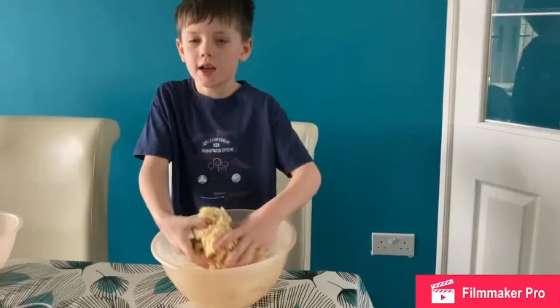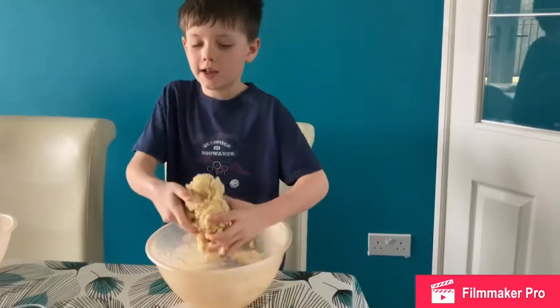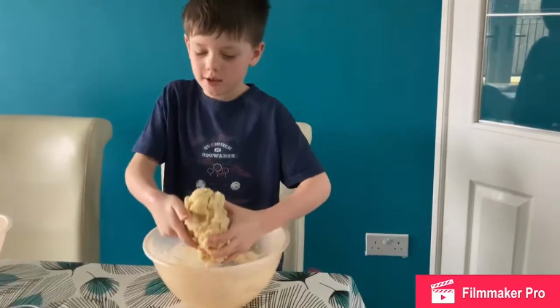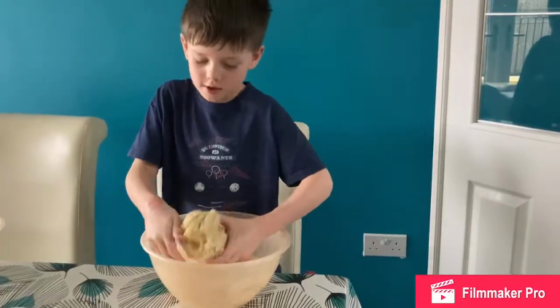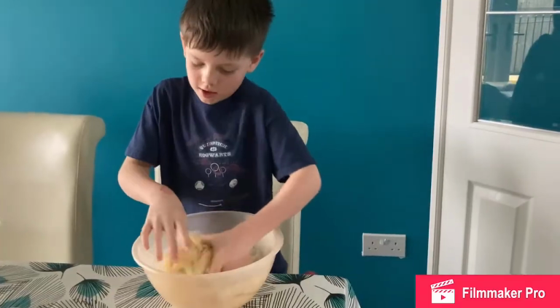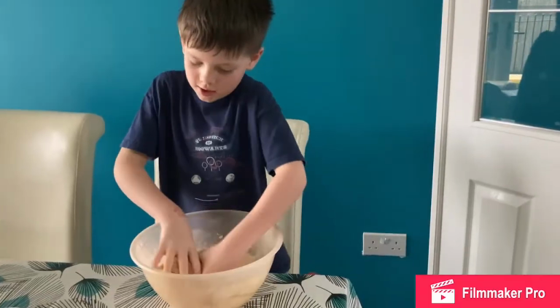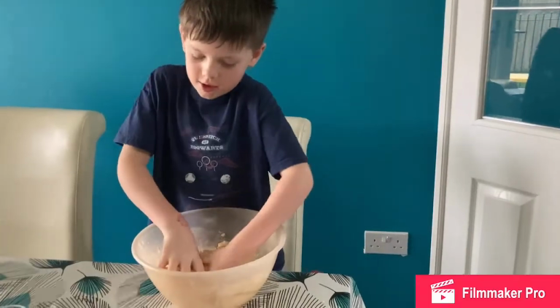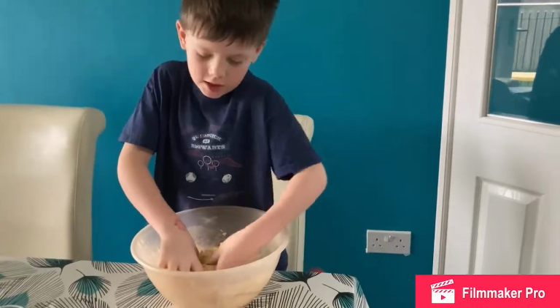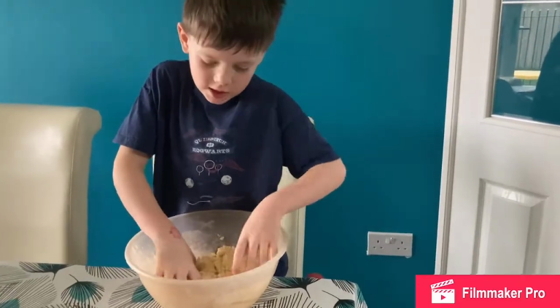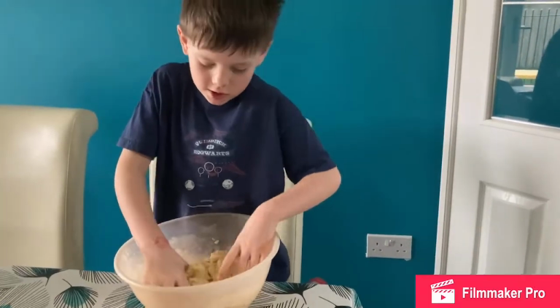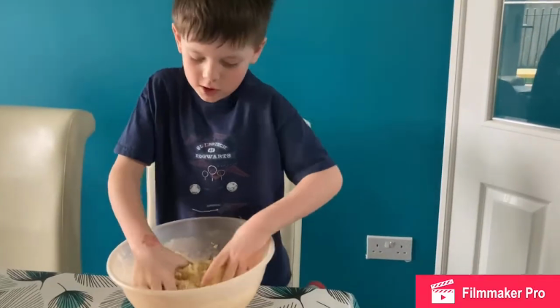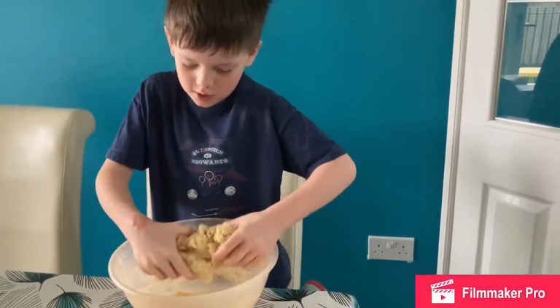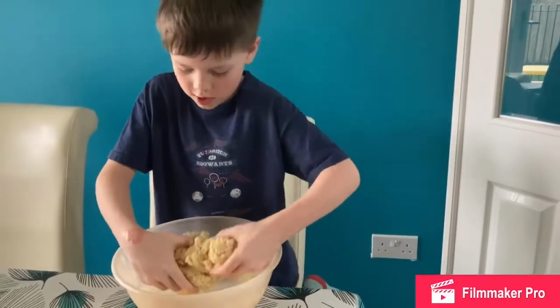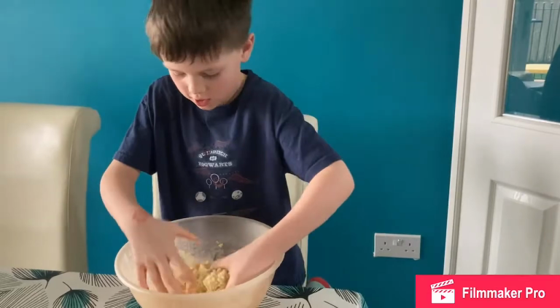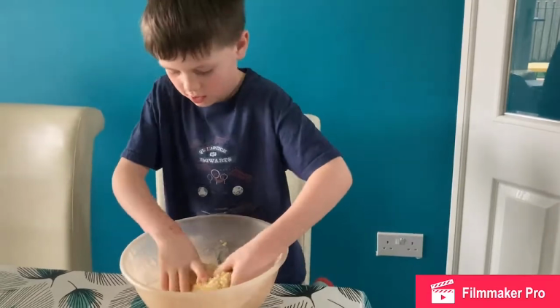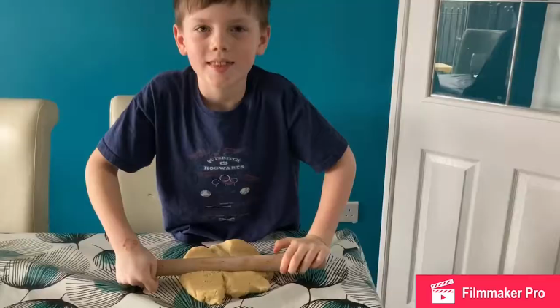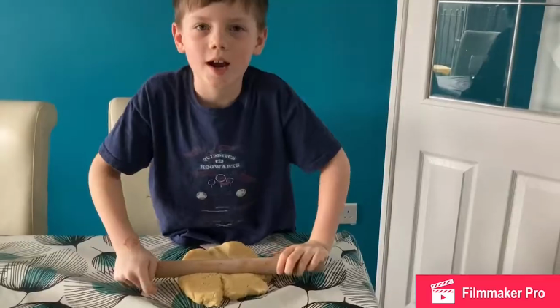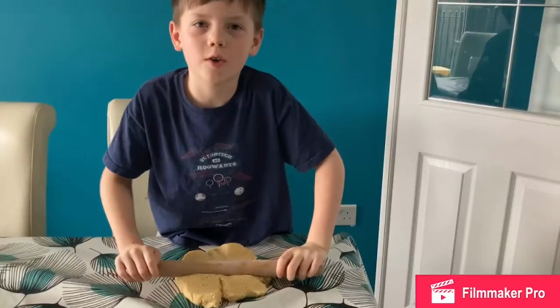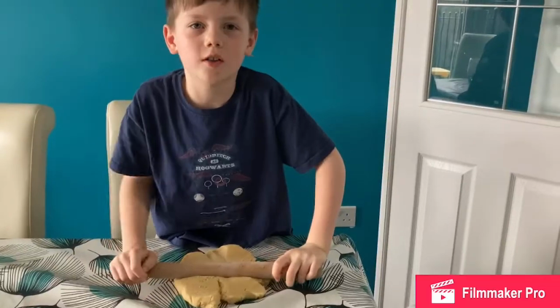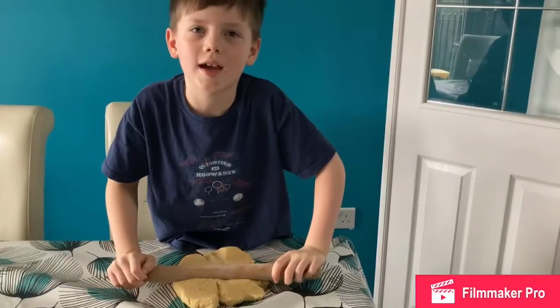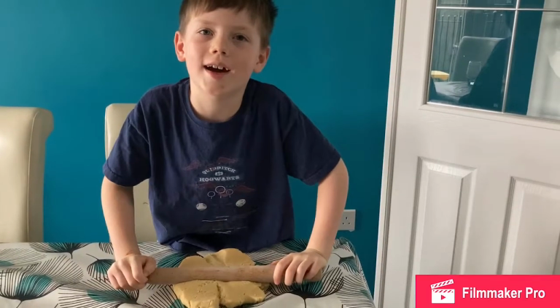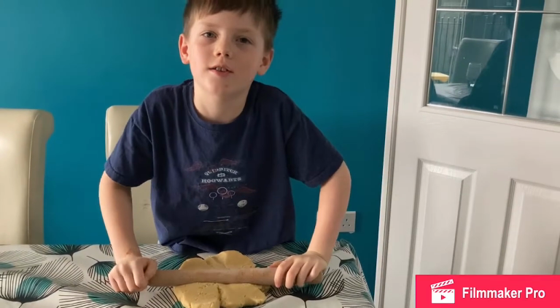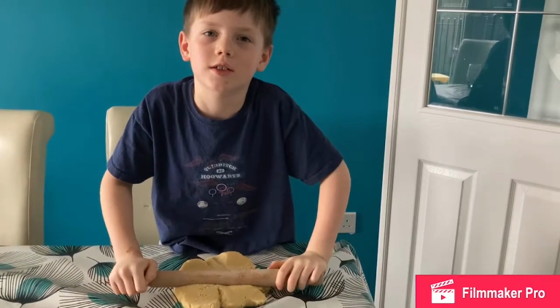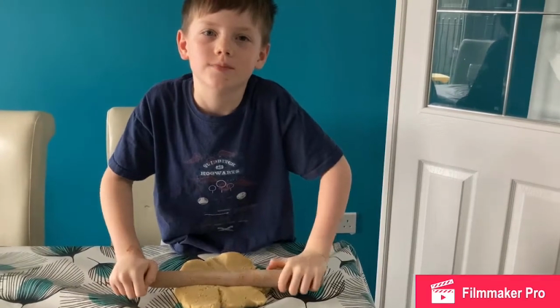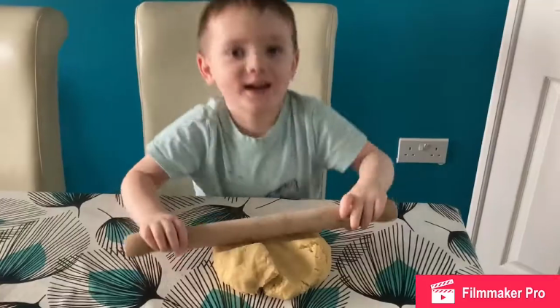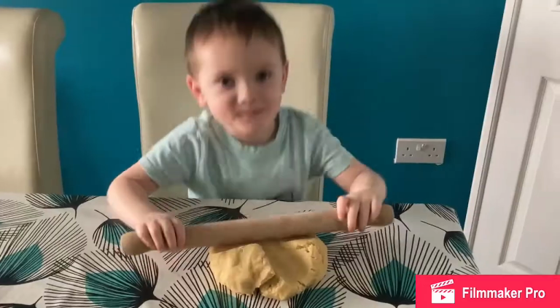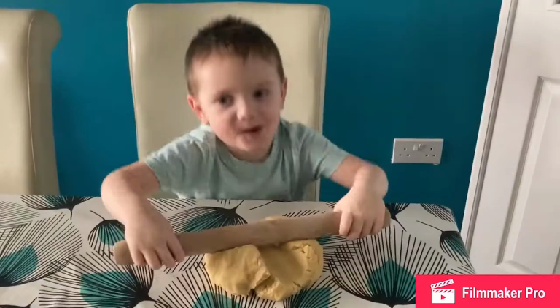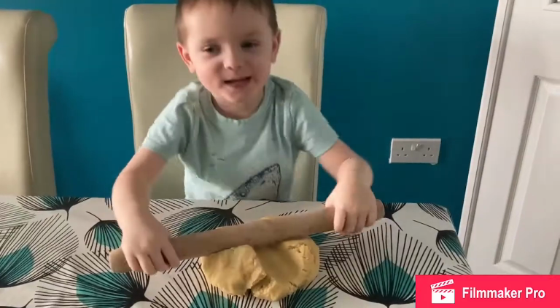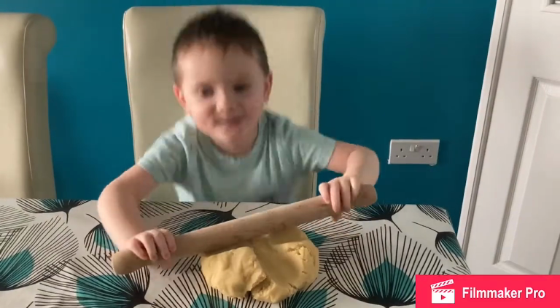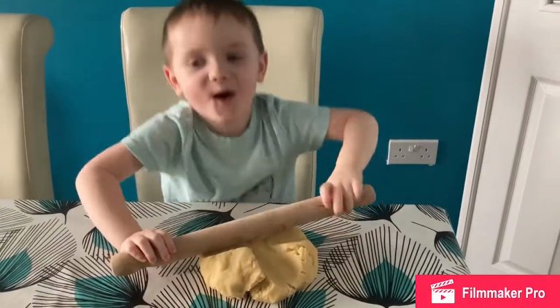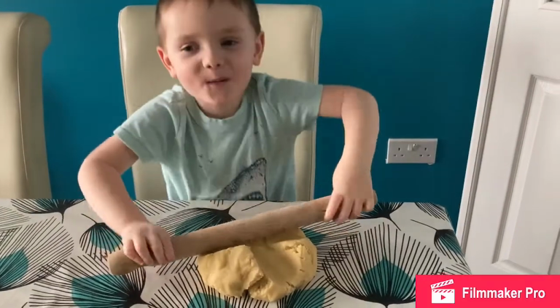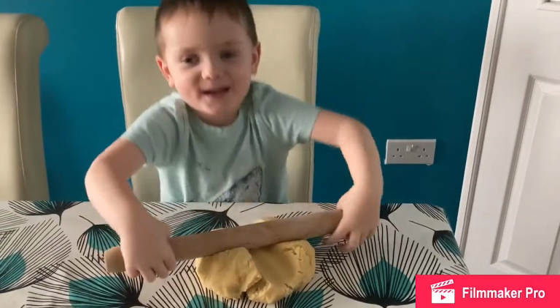Heat until it turns into a dough. Now roll it out. Roll it, roll it, roll it!